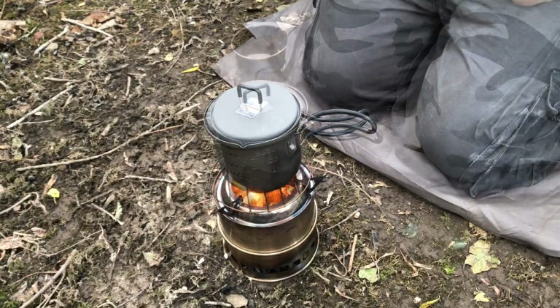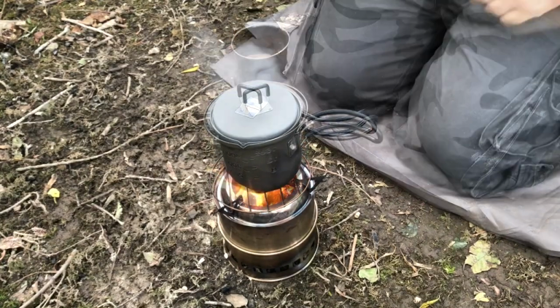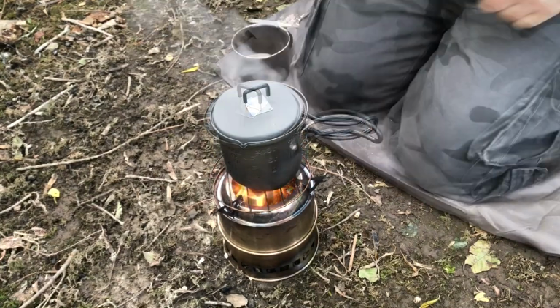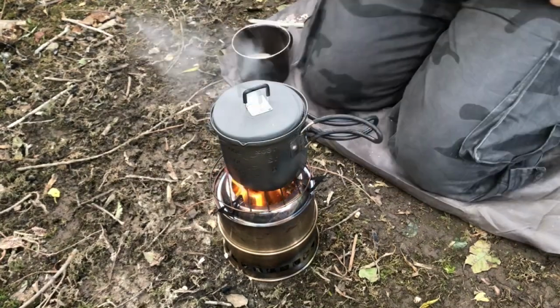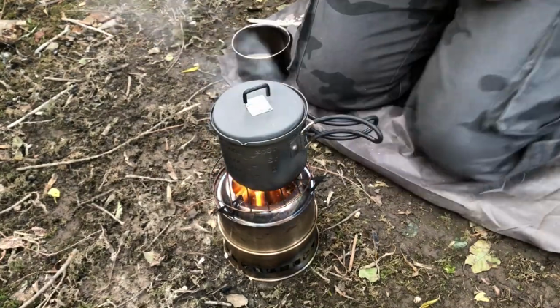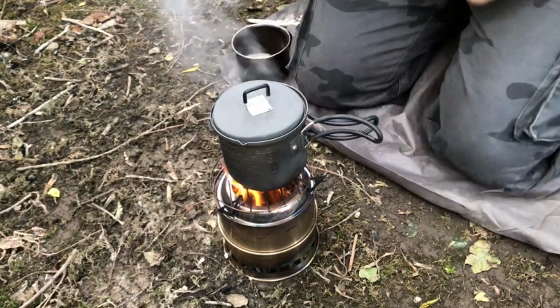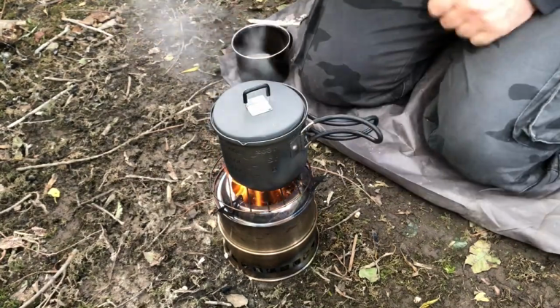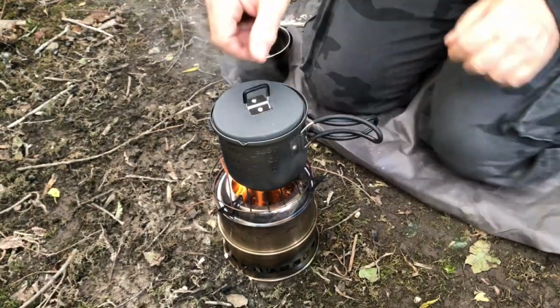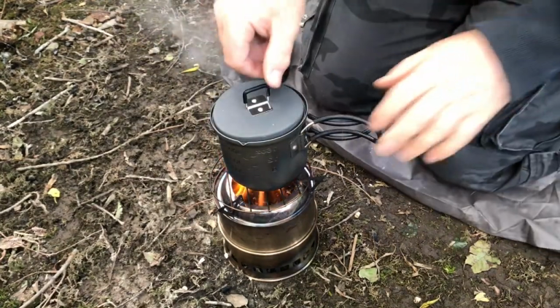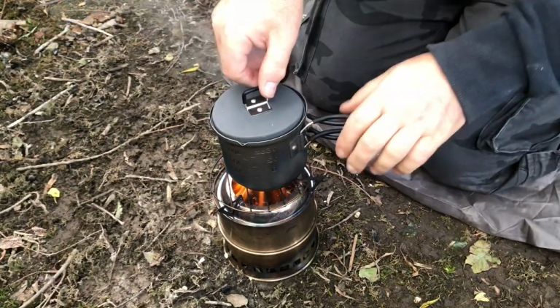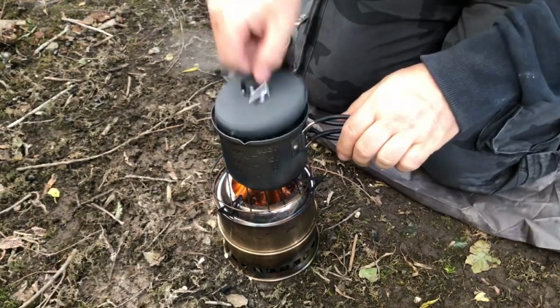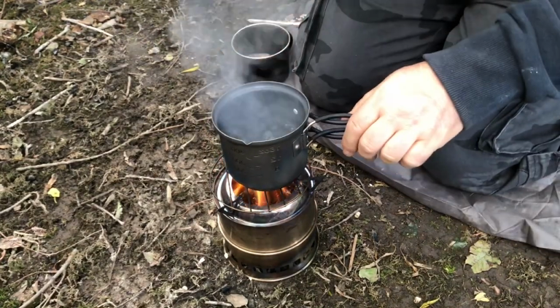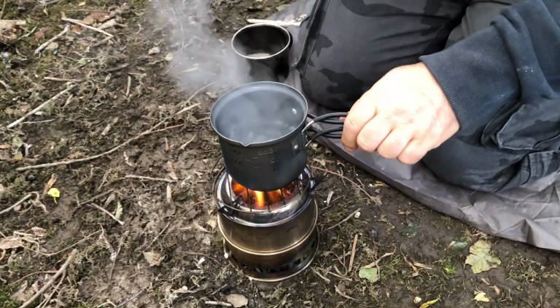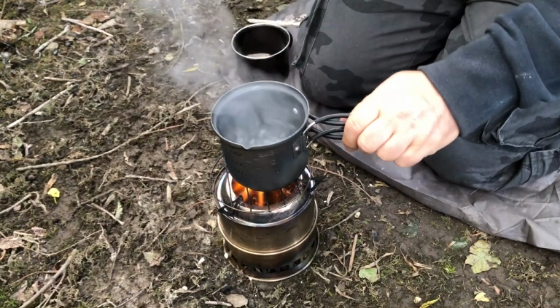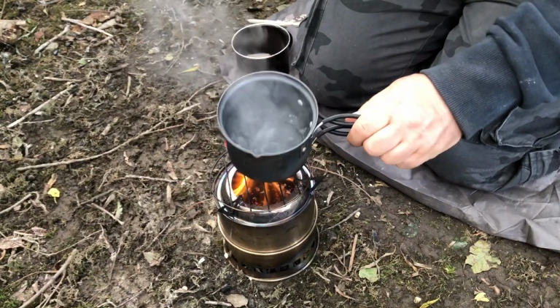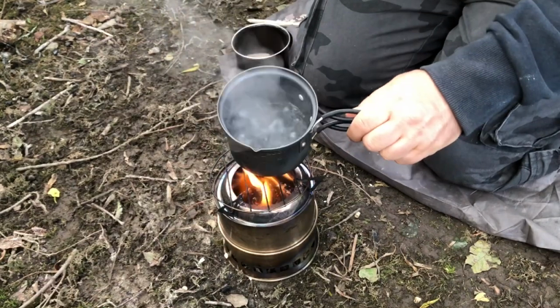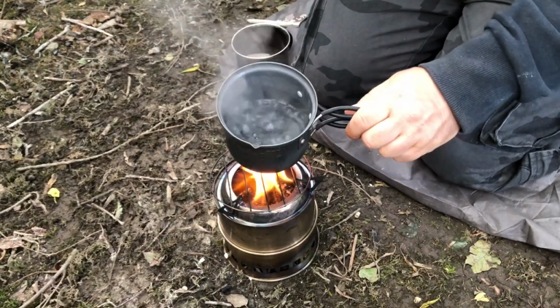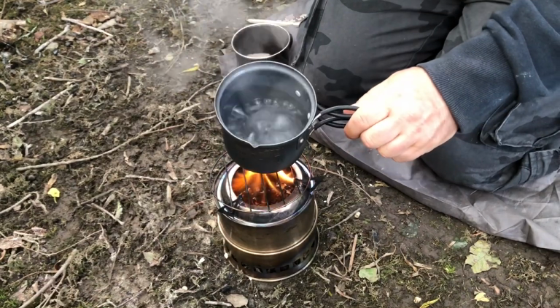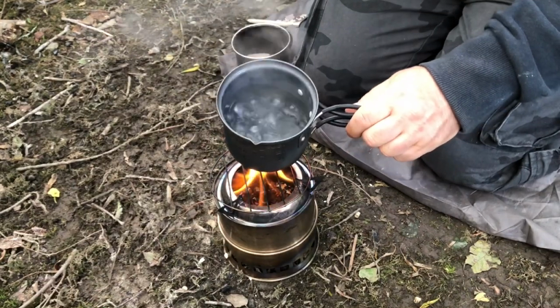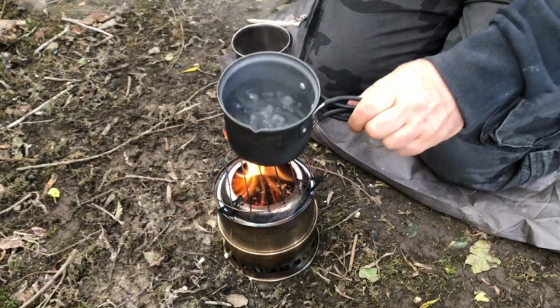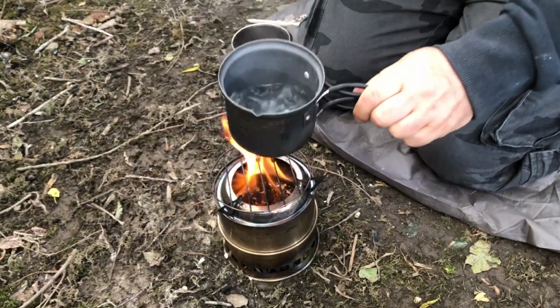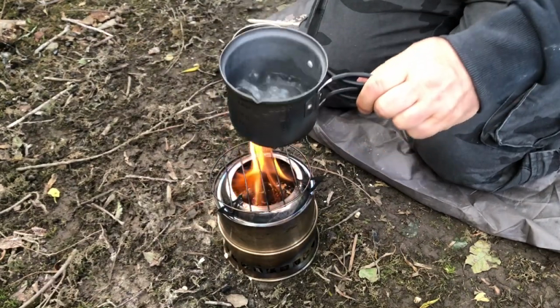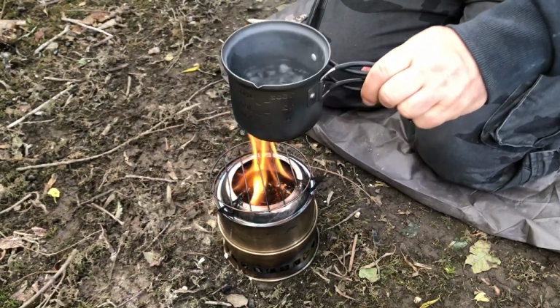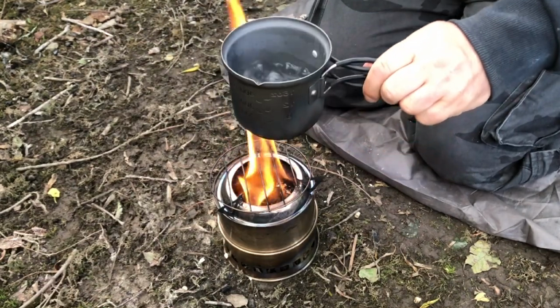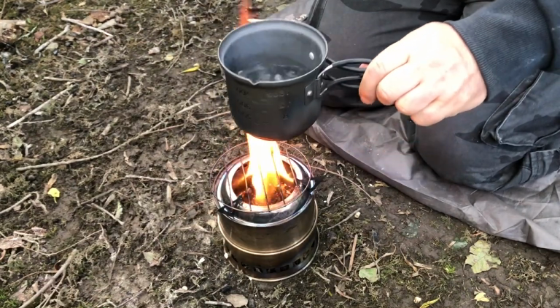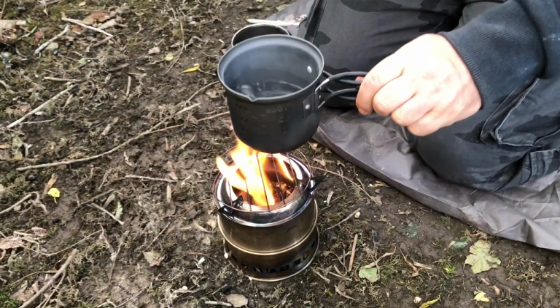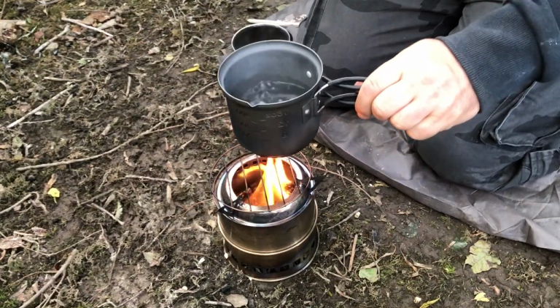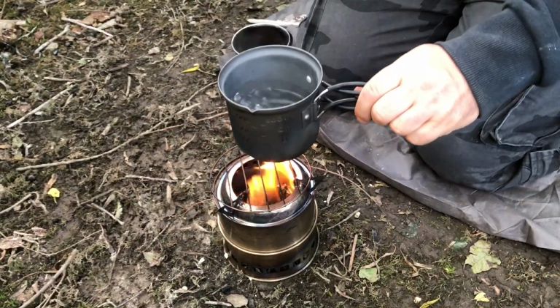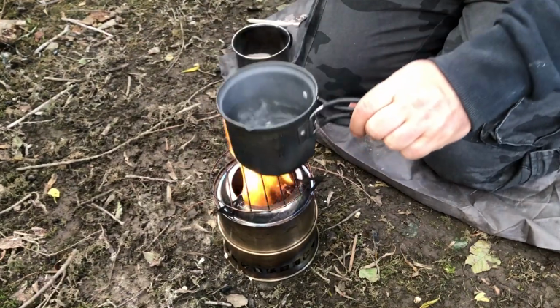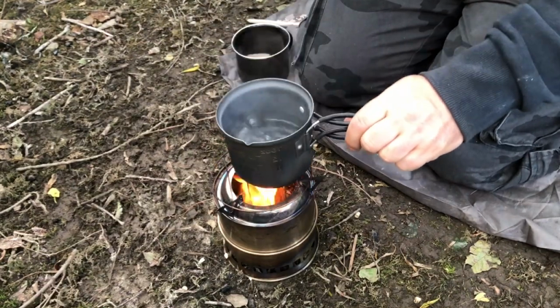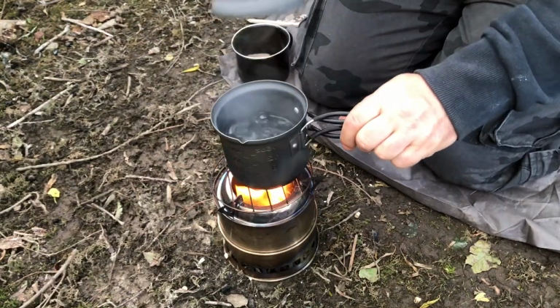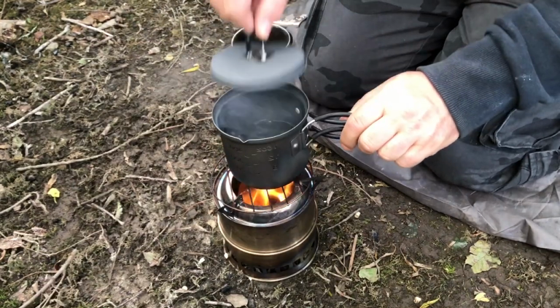It's been five minutes and we've reached a rolling boil — and that's 300 ml of water.